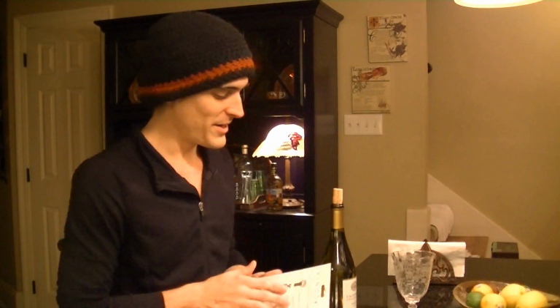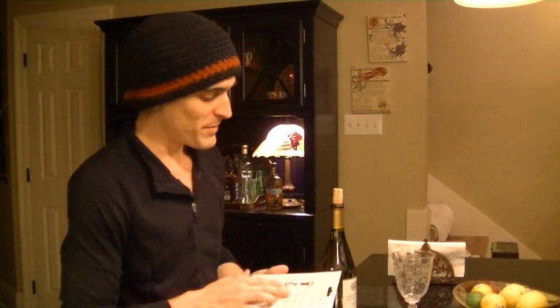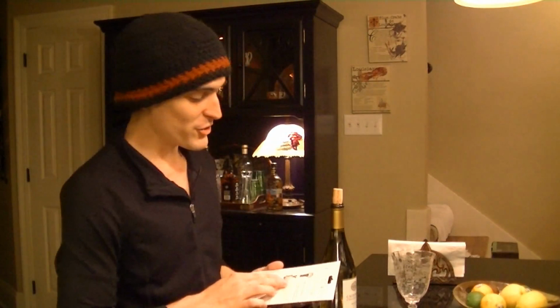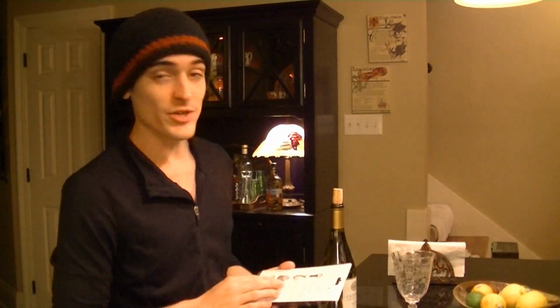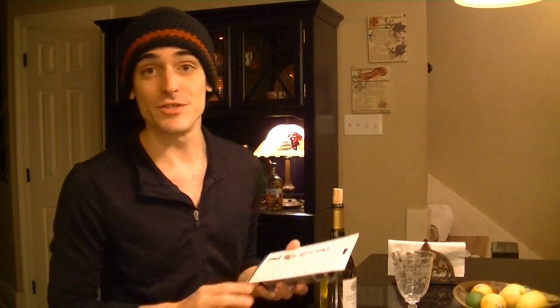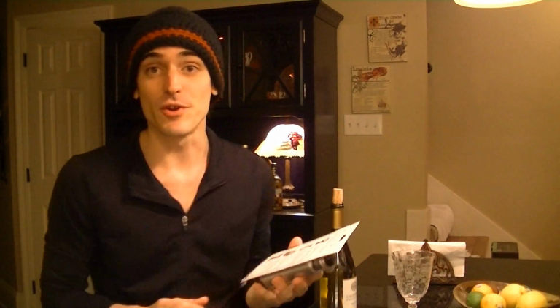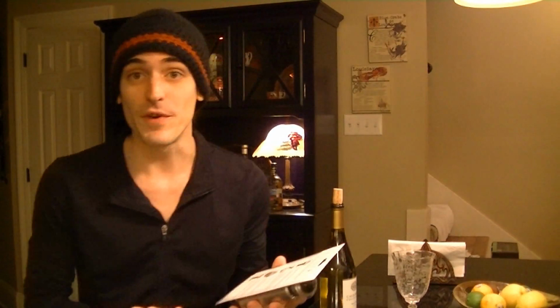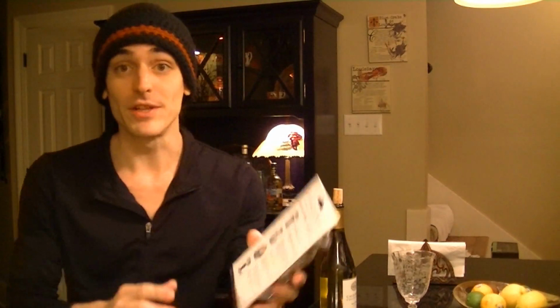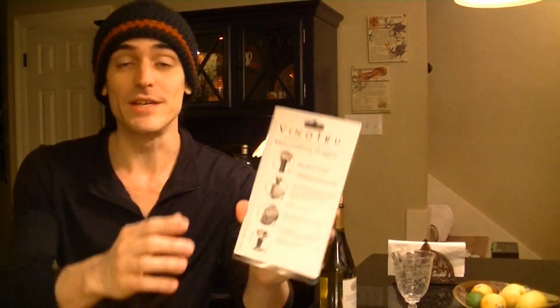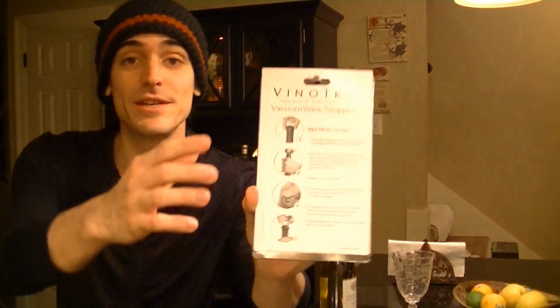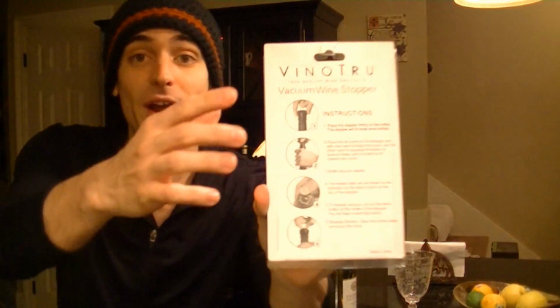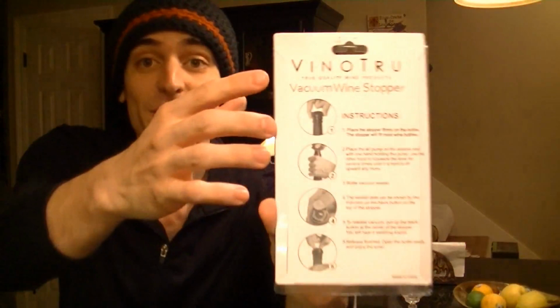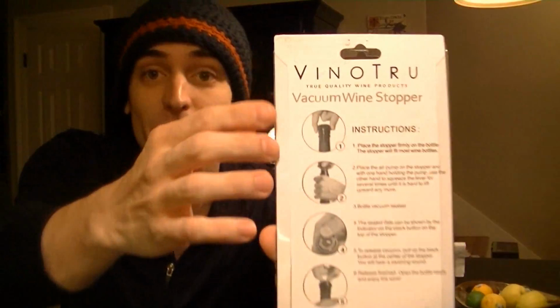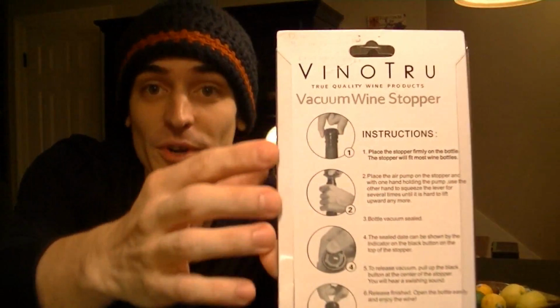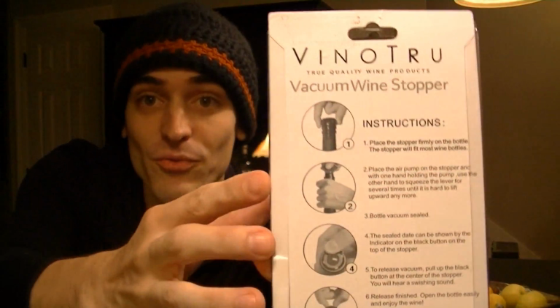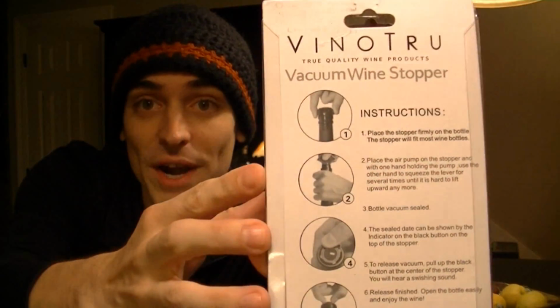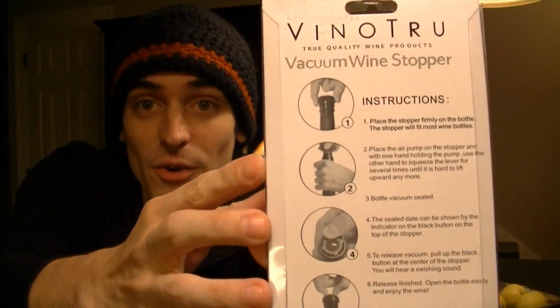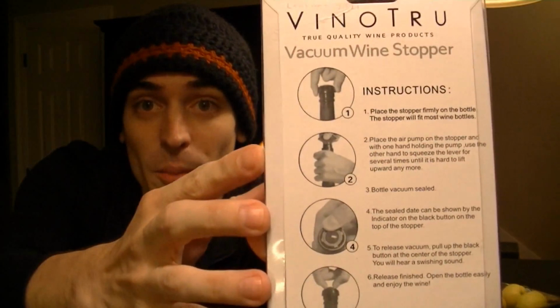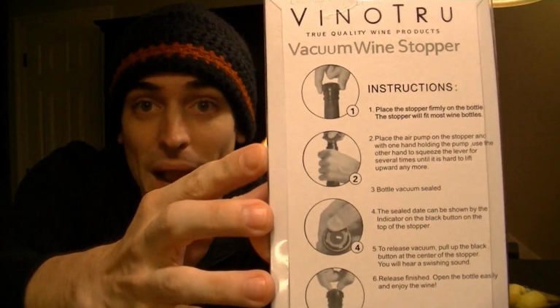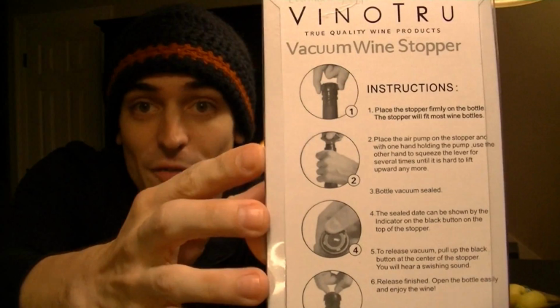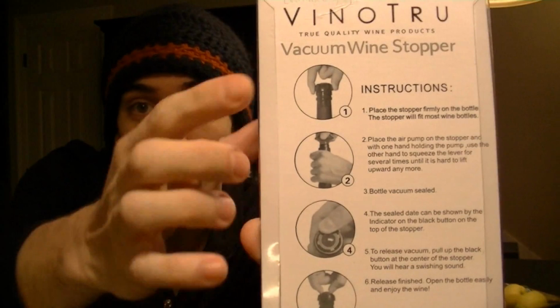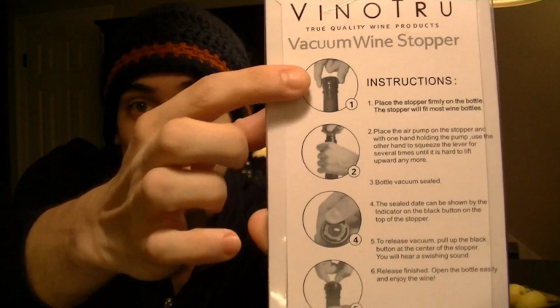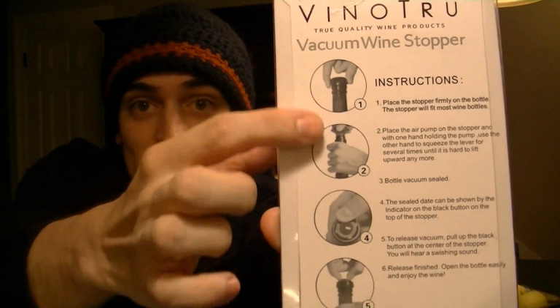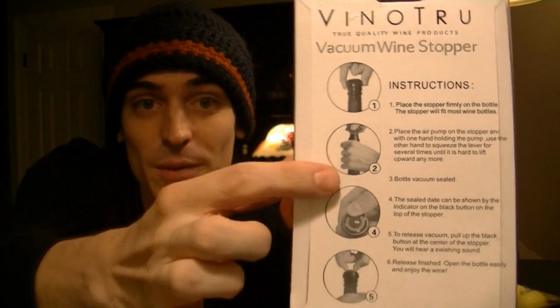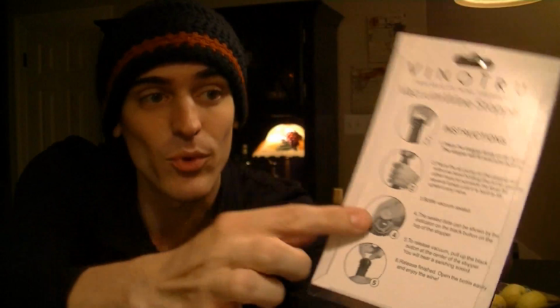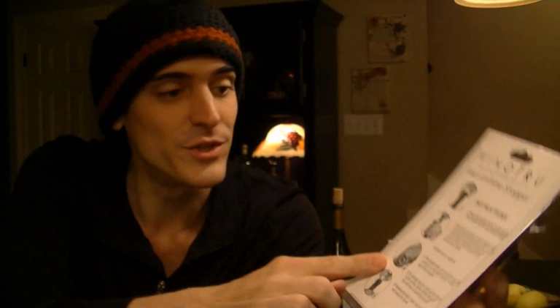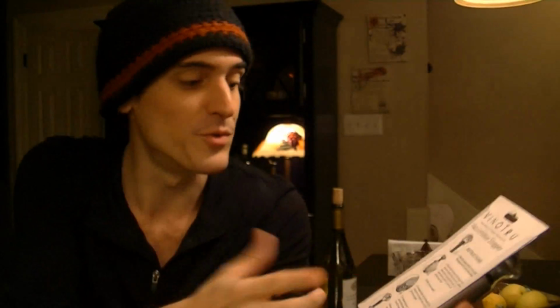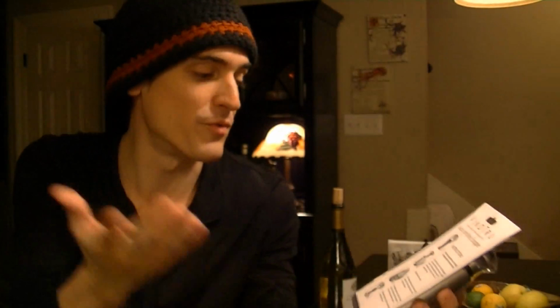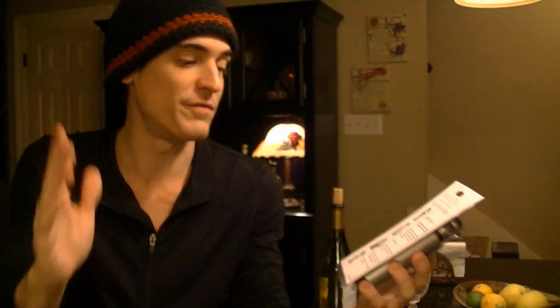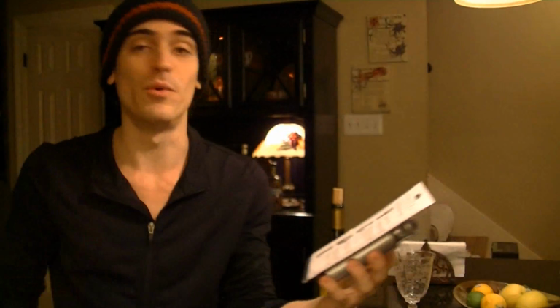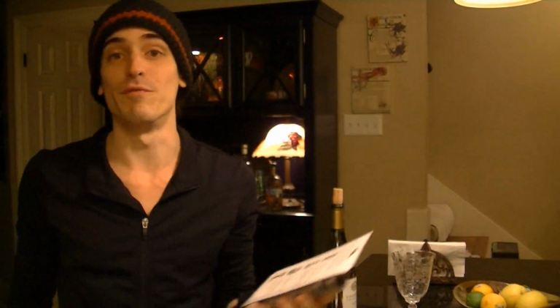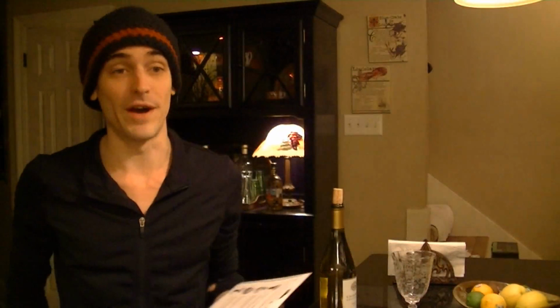The instructions look fairly easy and they're actually printed right here on the back for you as step one, two, three, four, and five.